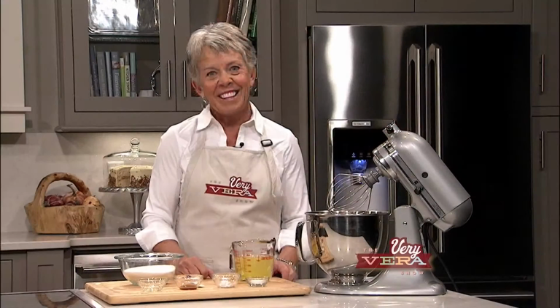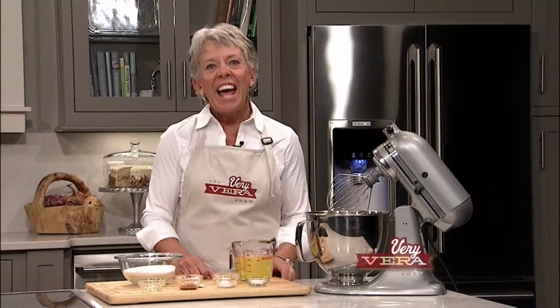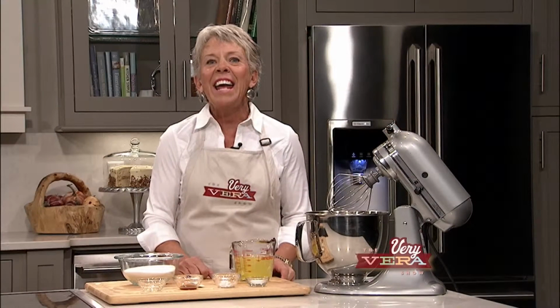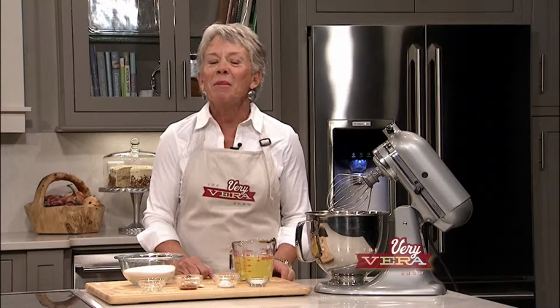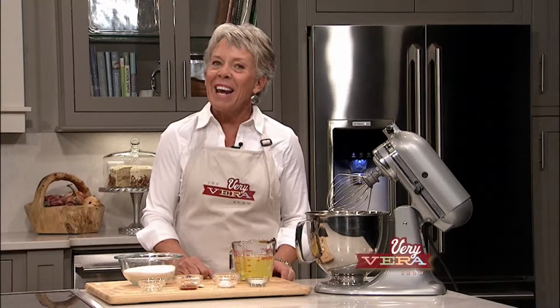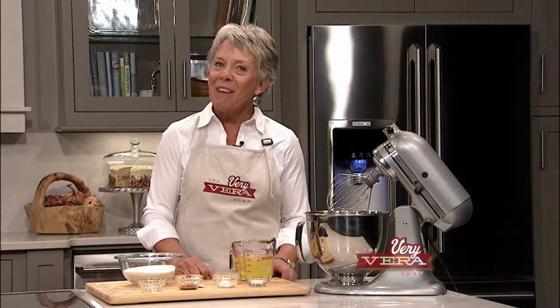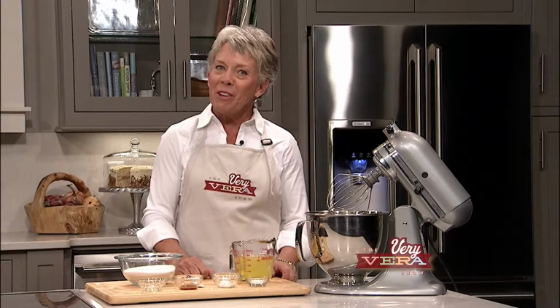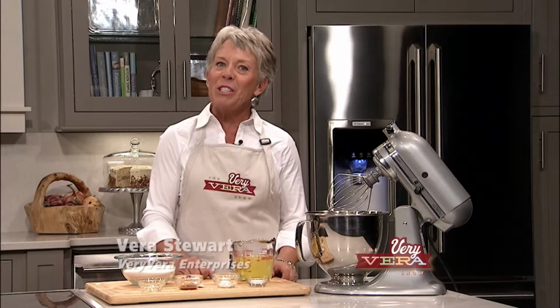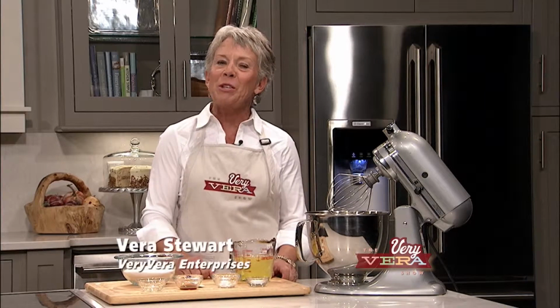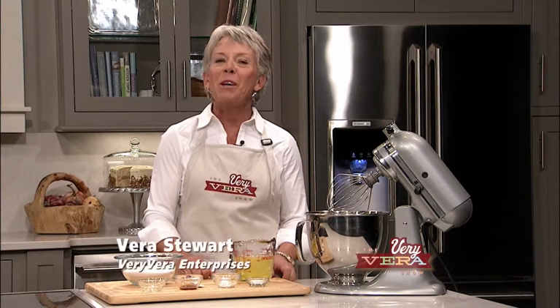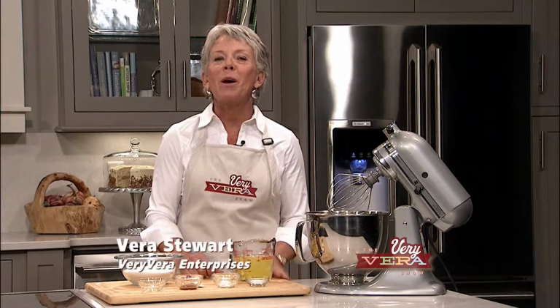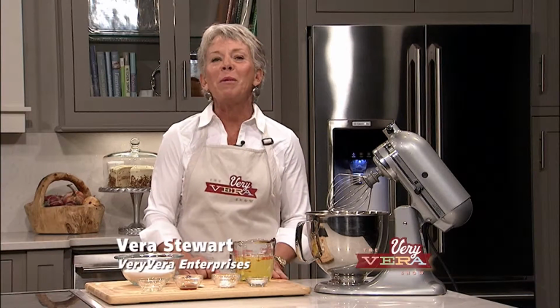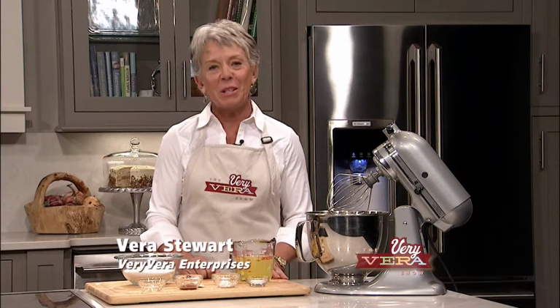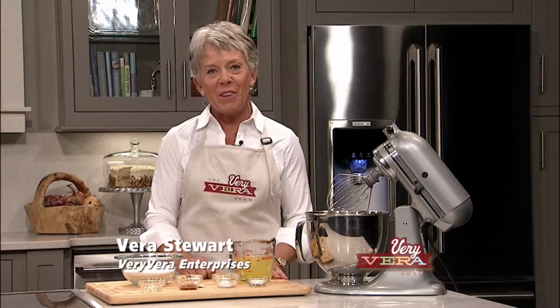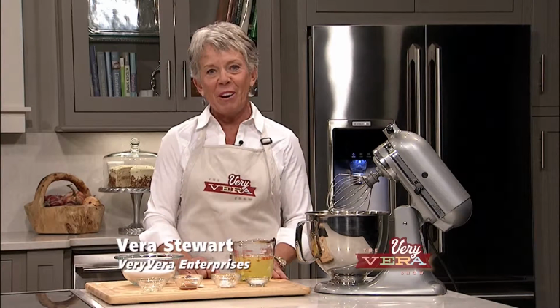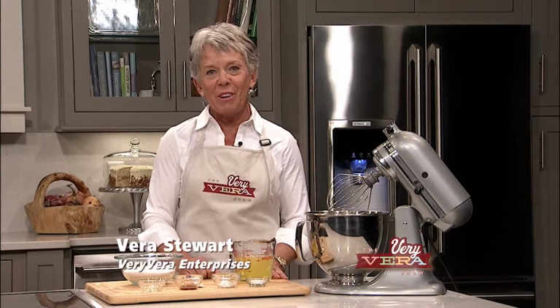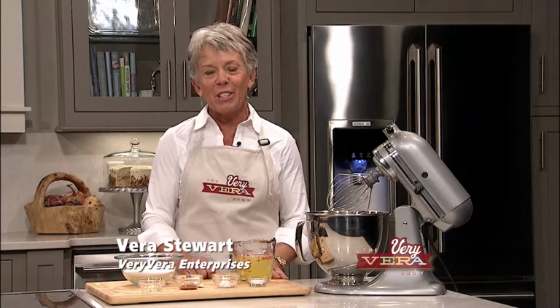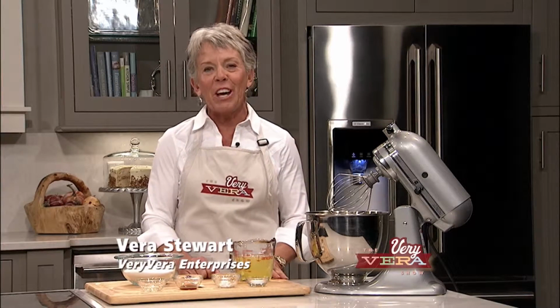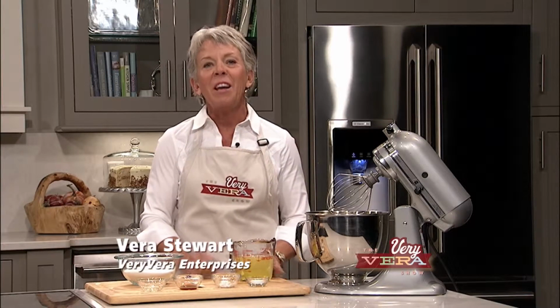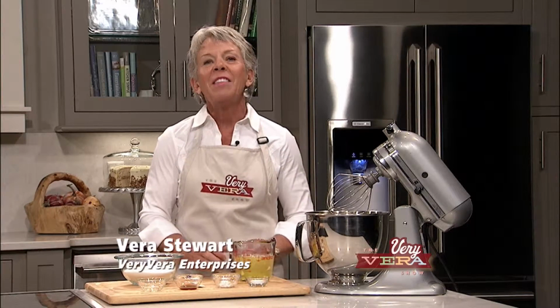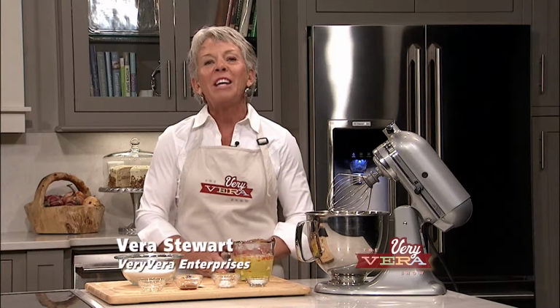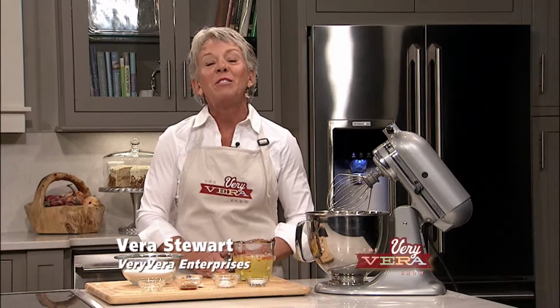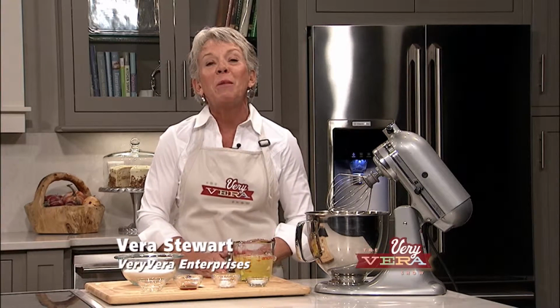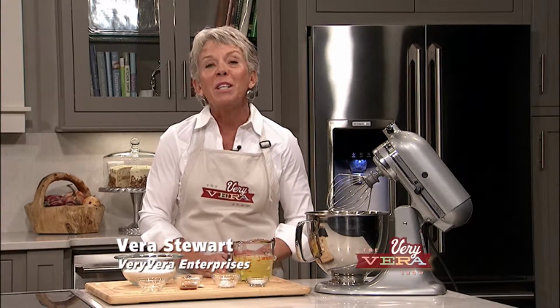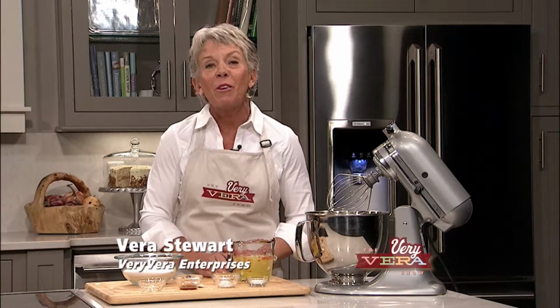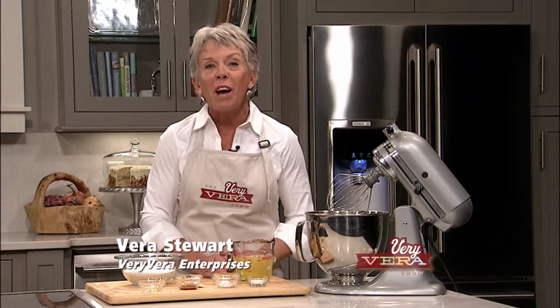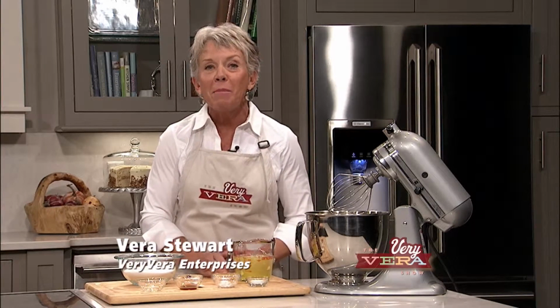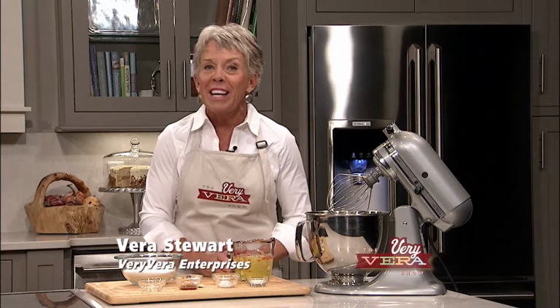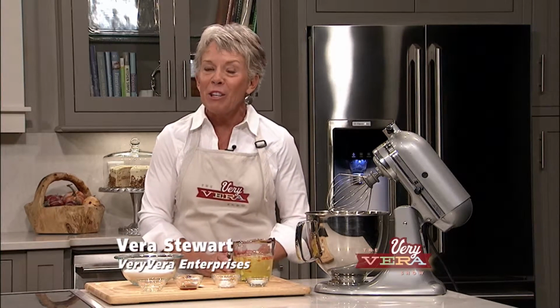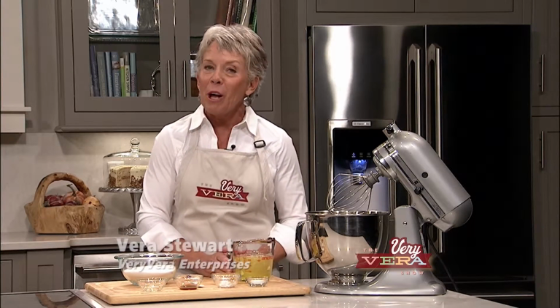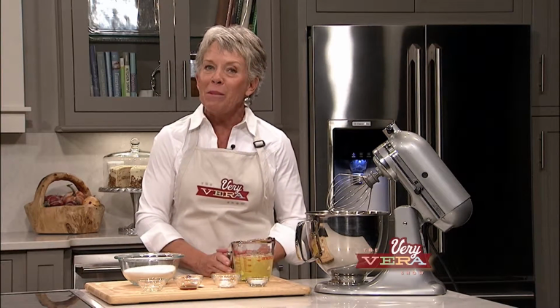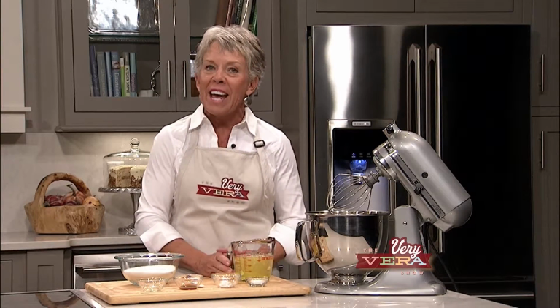Hey everybody, I'm Vera Stewart and welcome to The Very Vera Show. Thank you so much for inviting me into your home today.